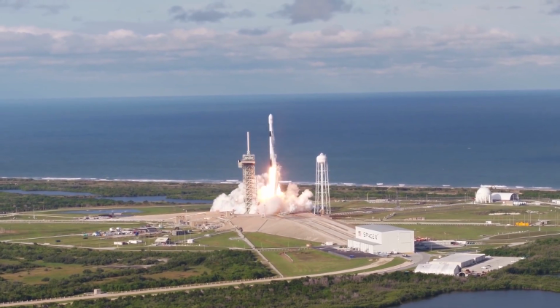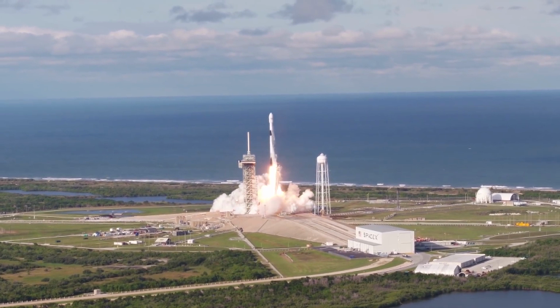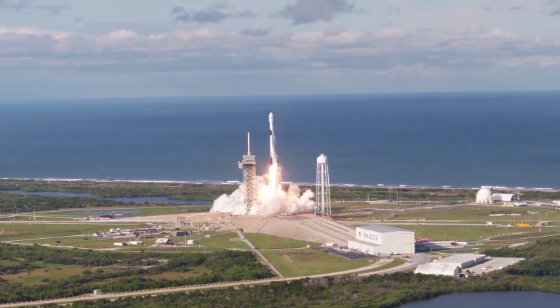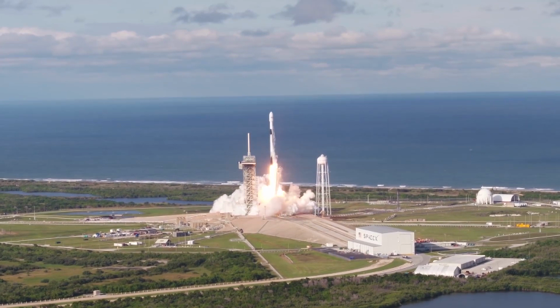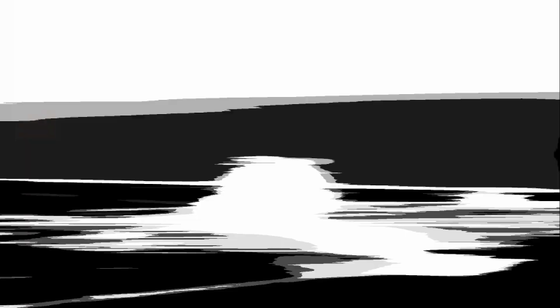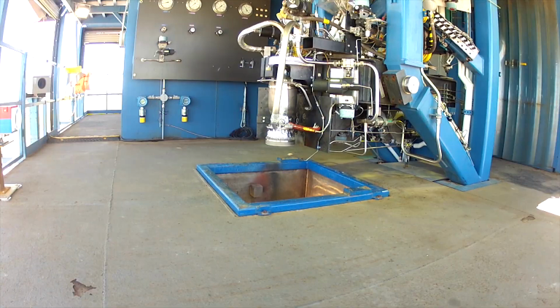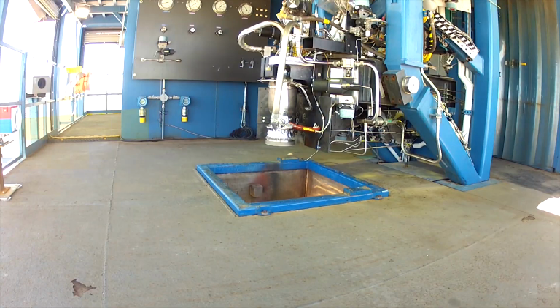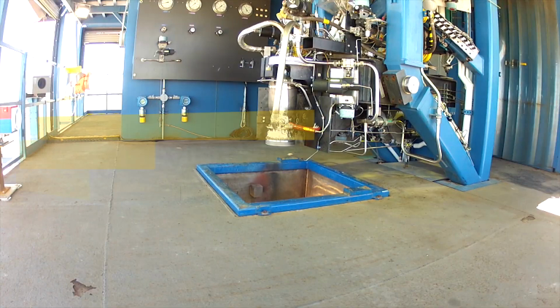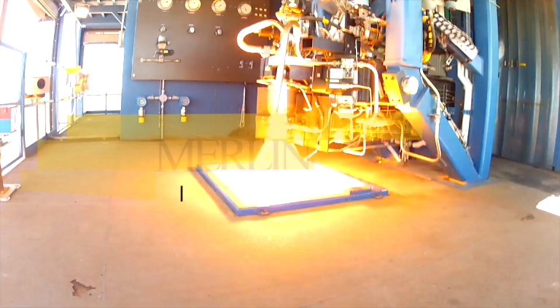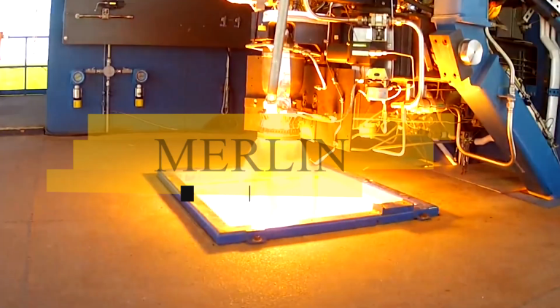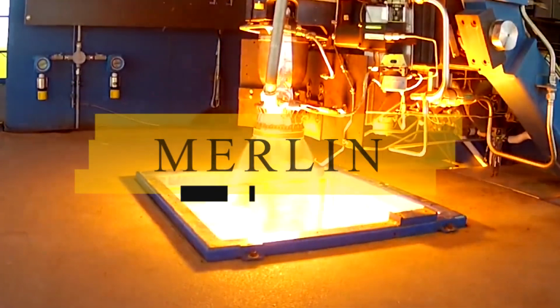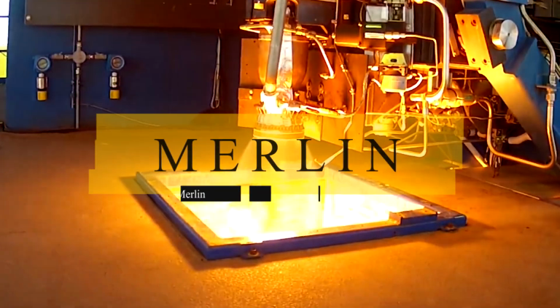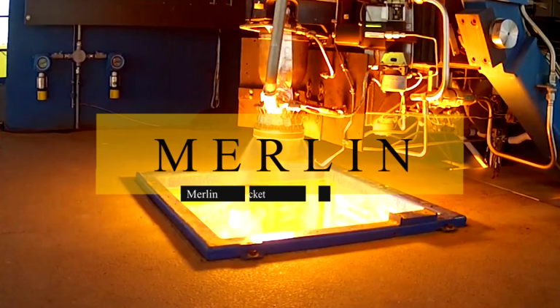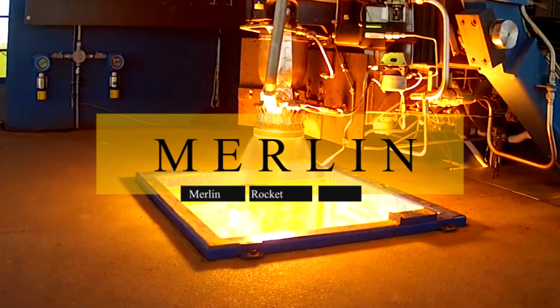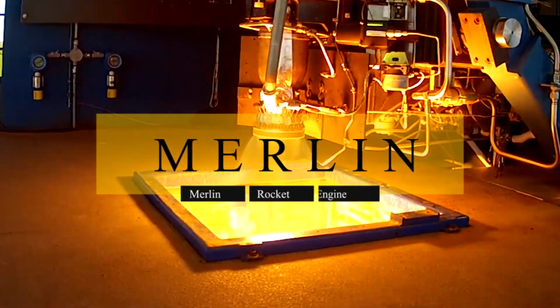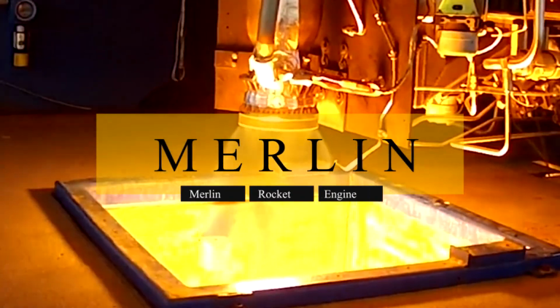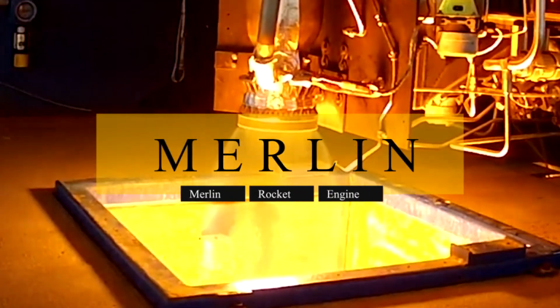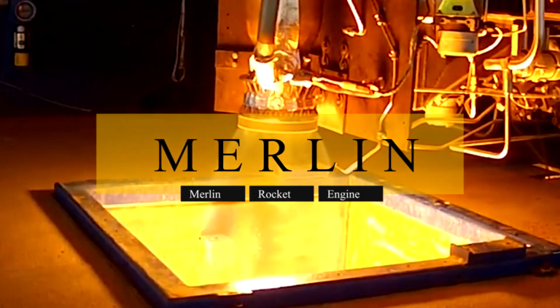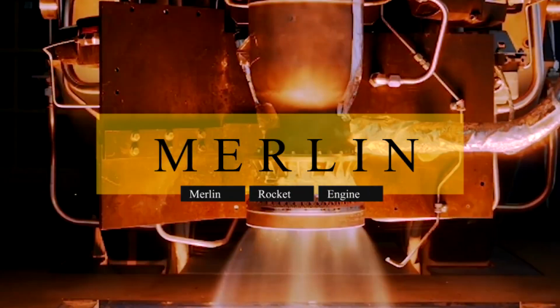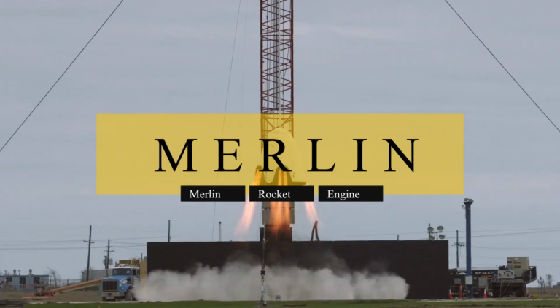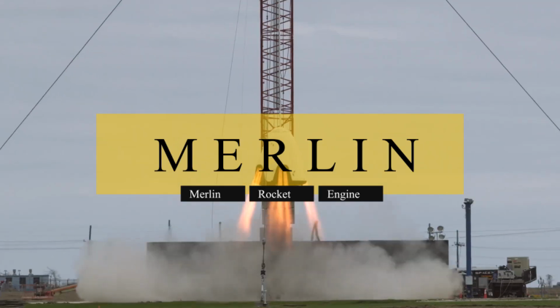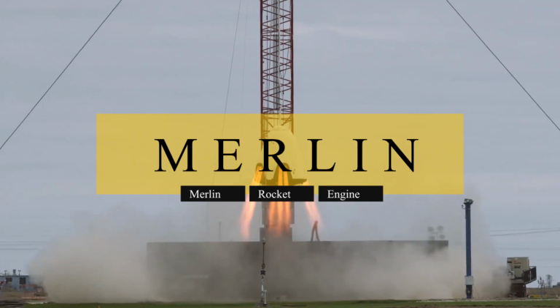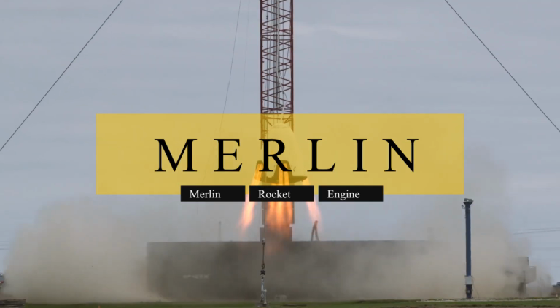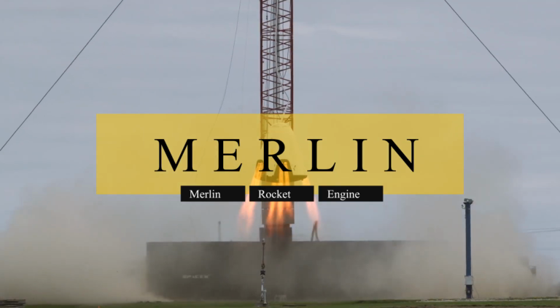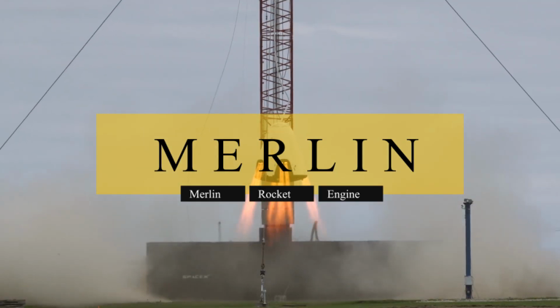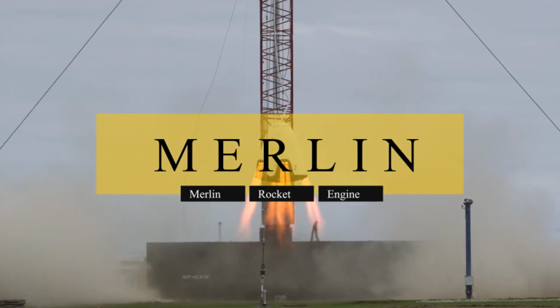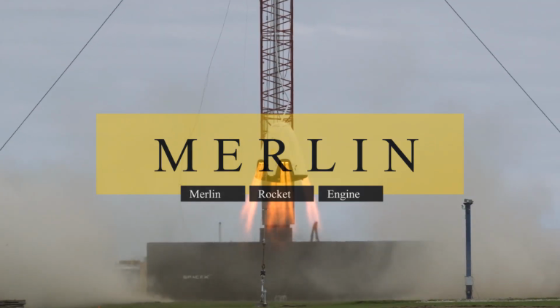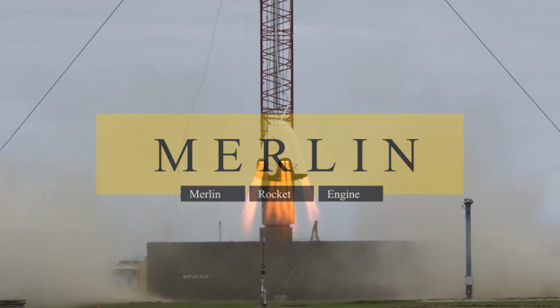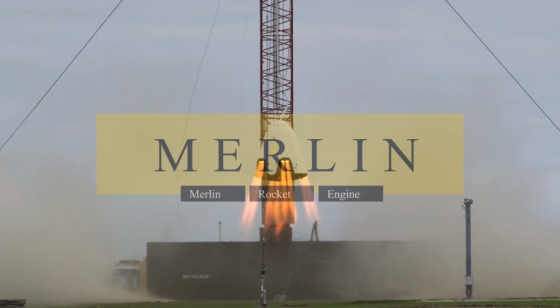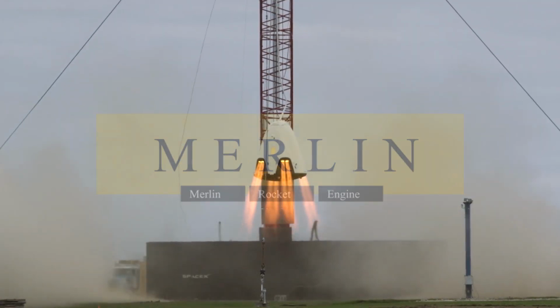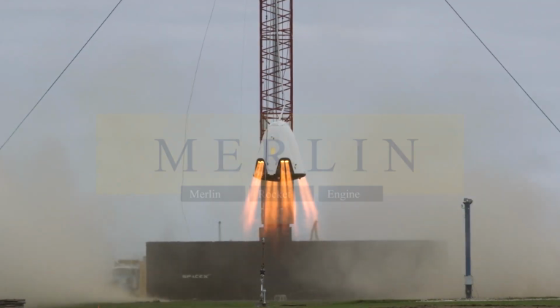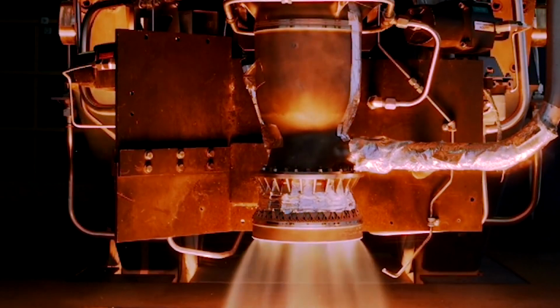Today we're going to take a look at the science behind the Merlin rocket engine, as Elon Musk explained it.